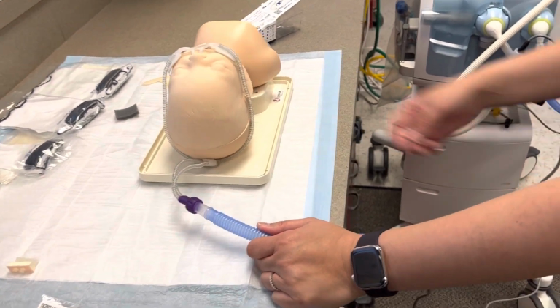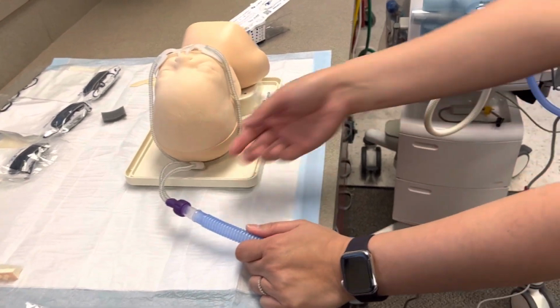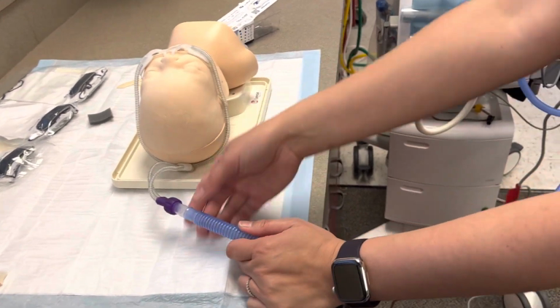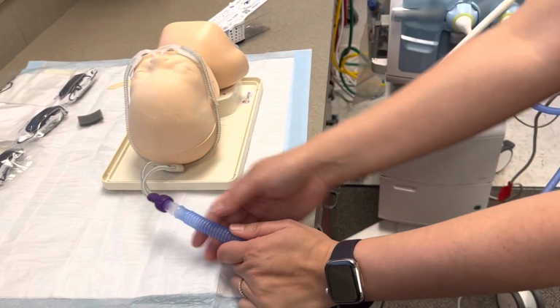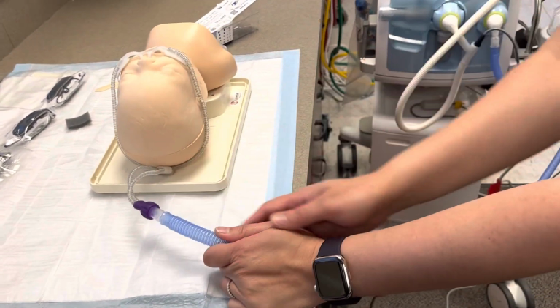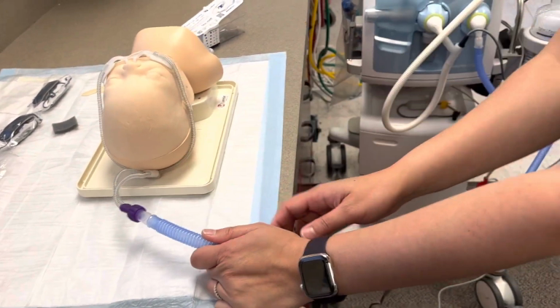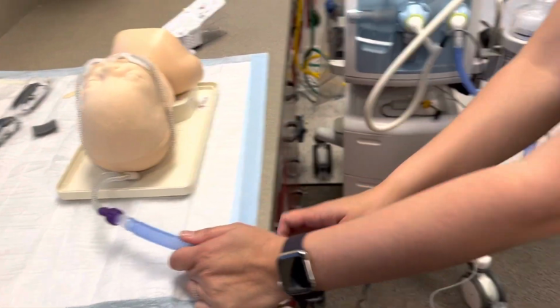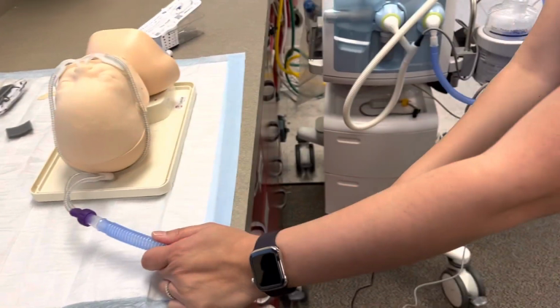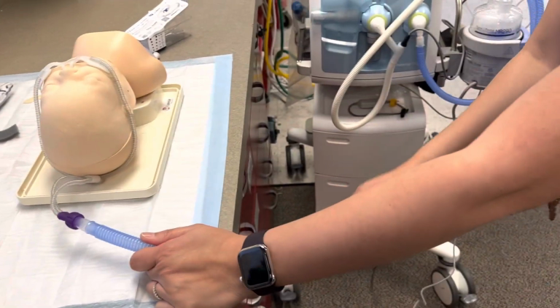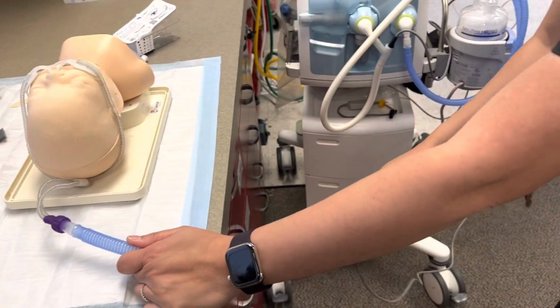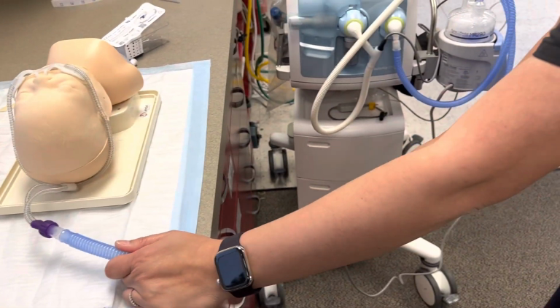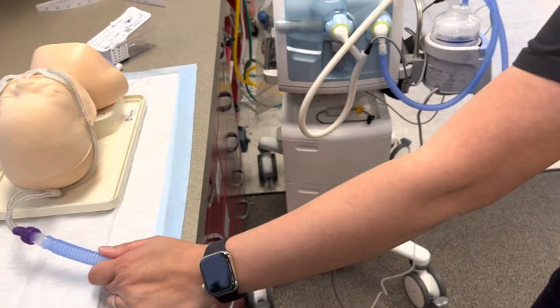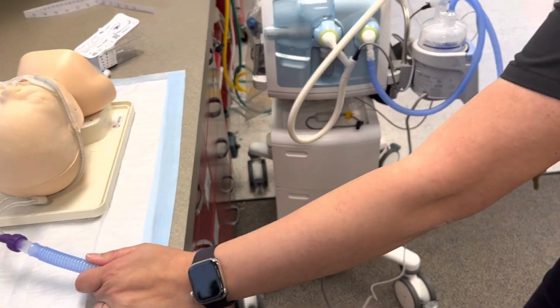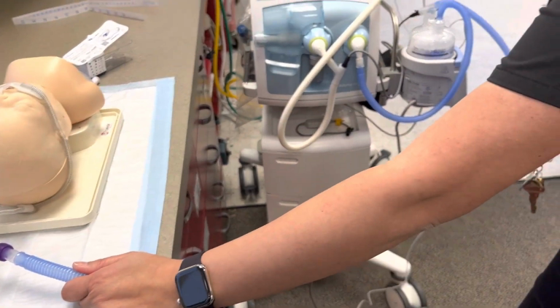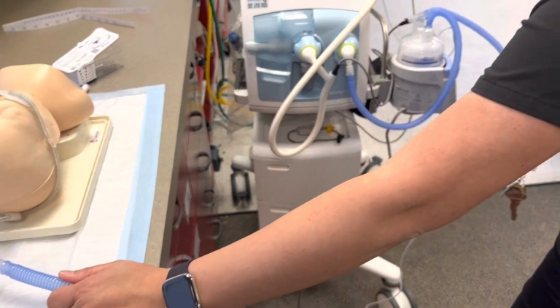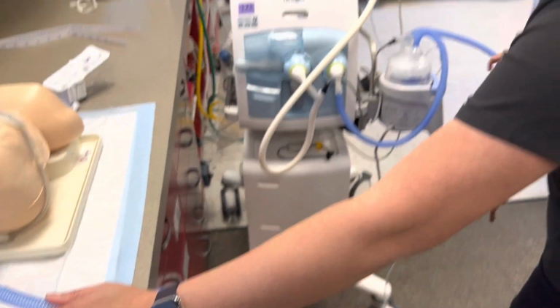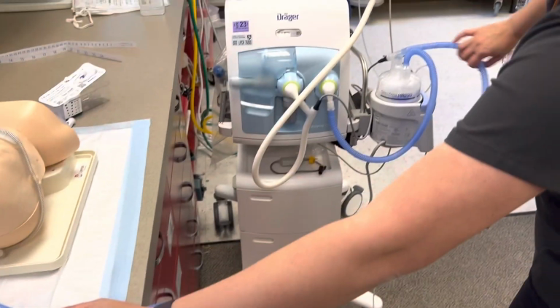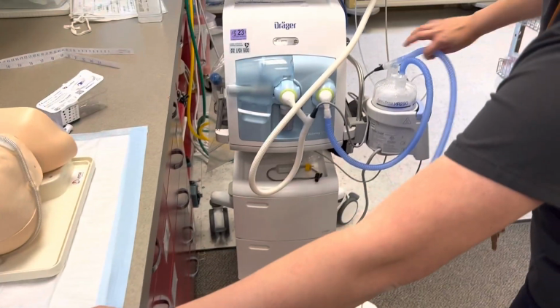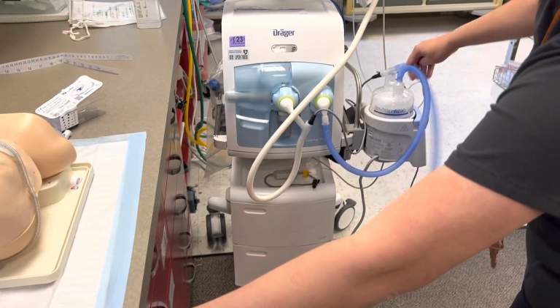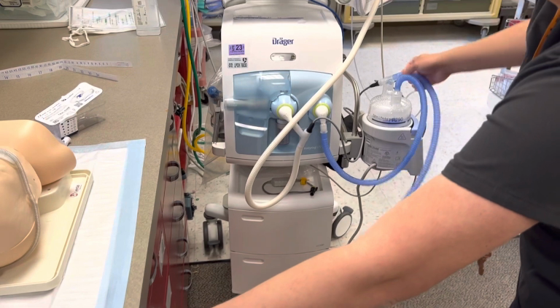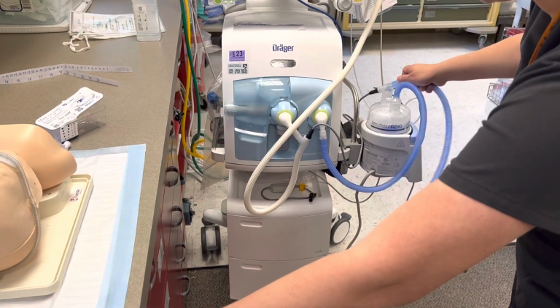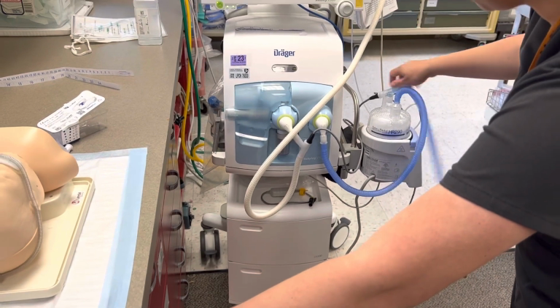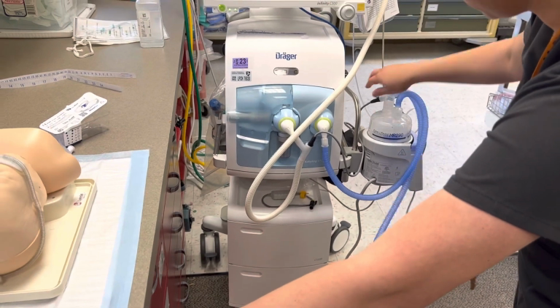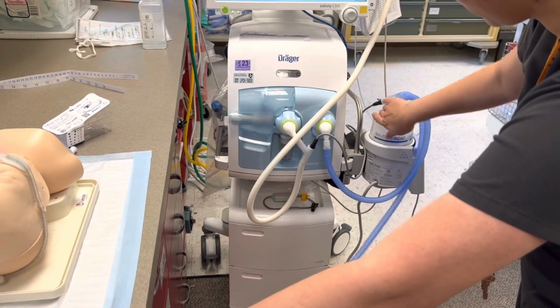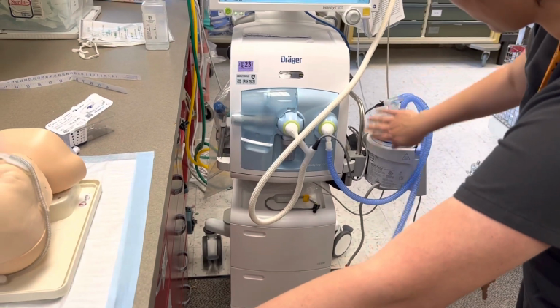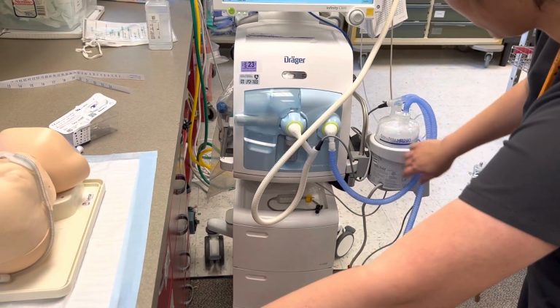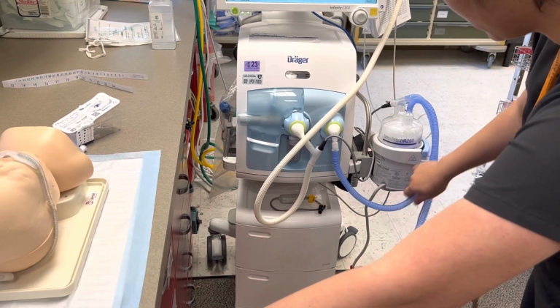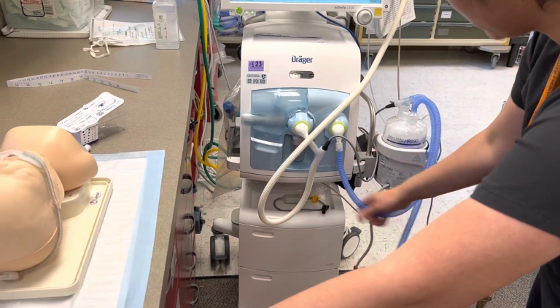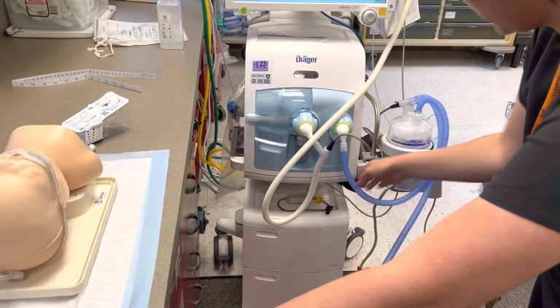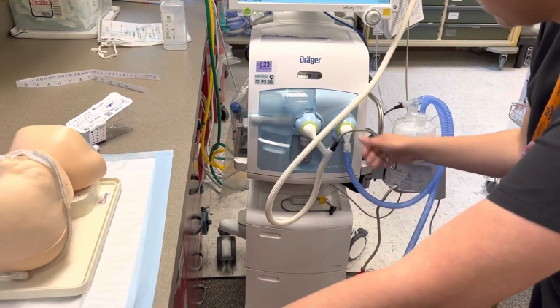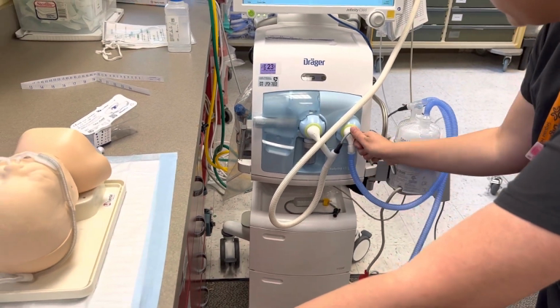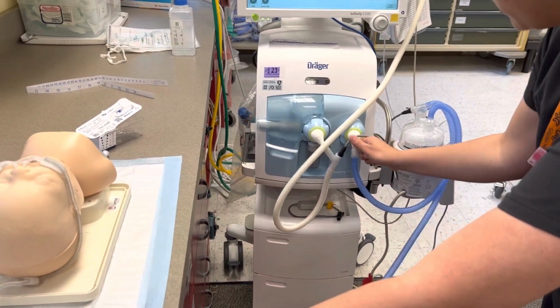Follow back to the circuit to make sure that you are connected. Blue heater to inspiratory.